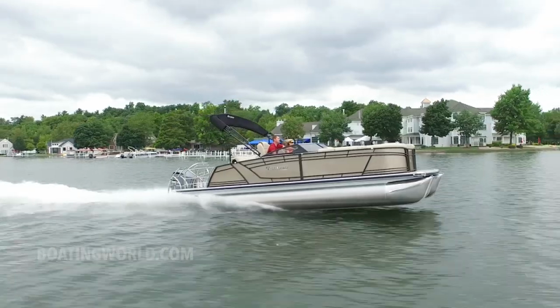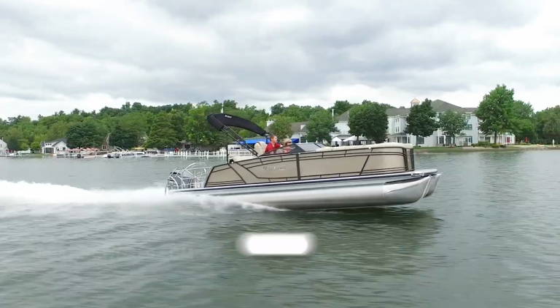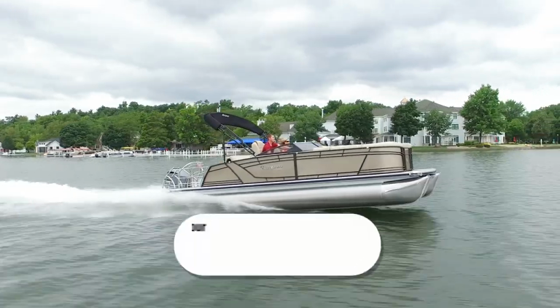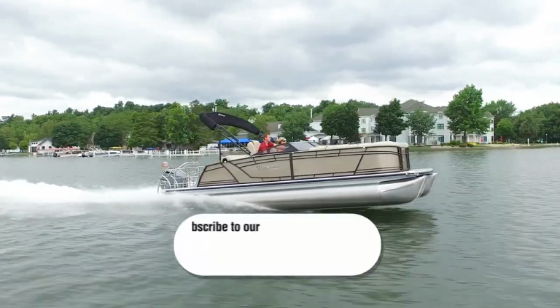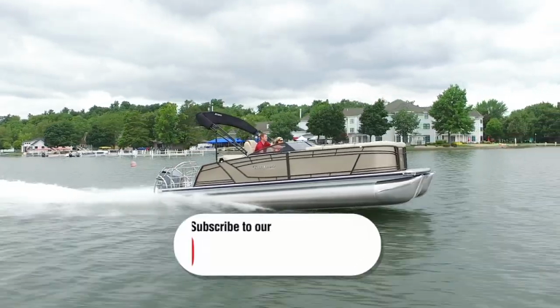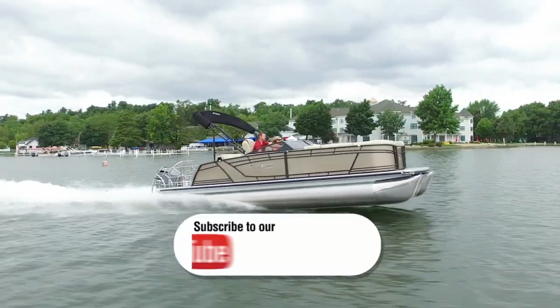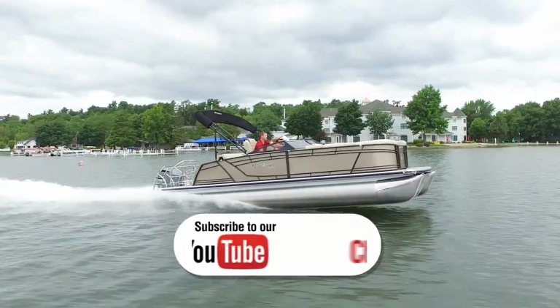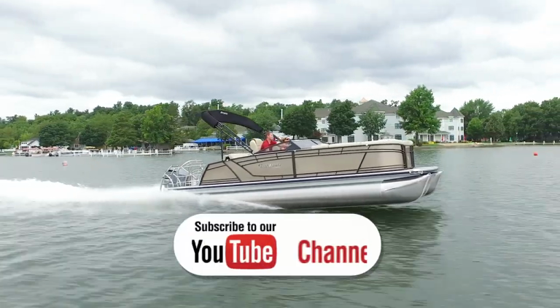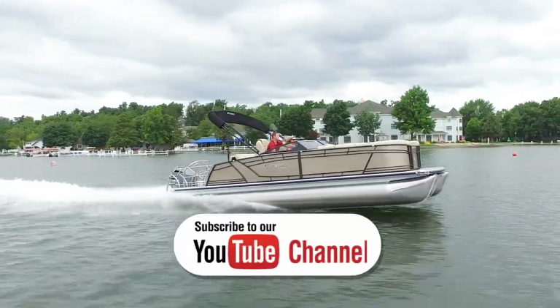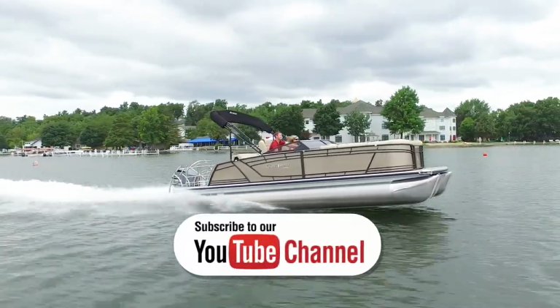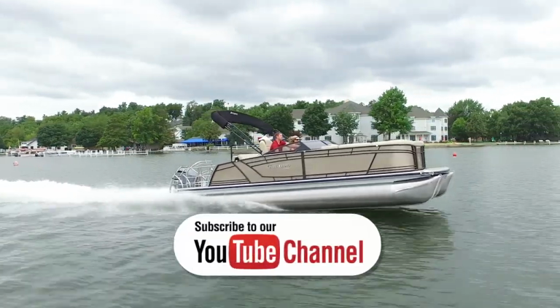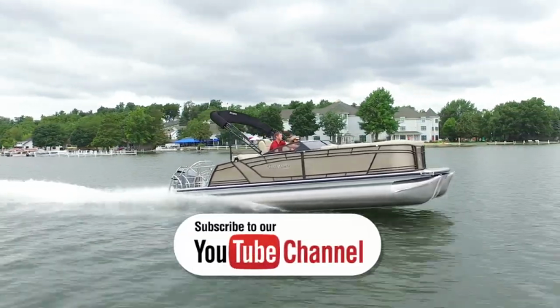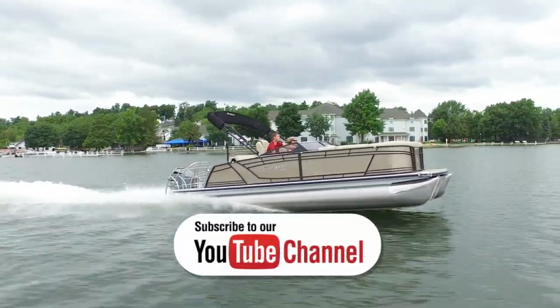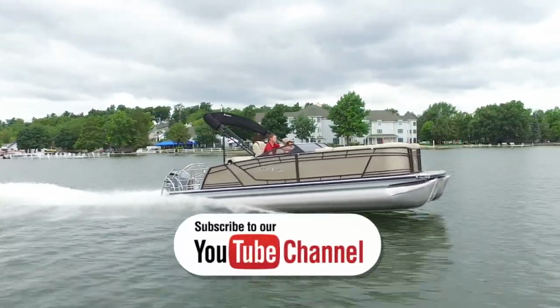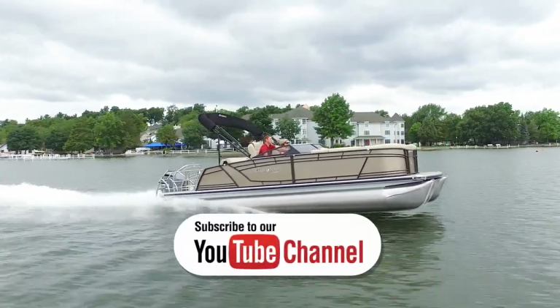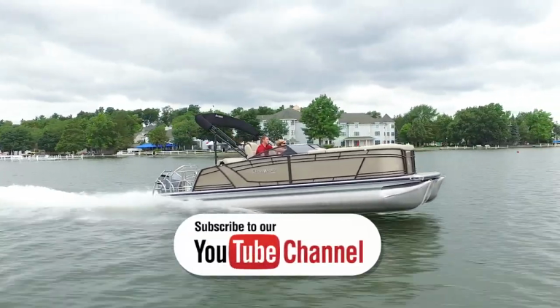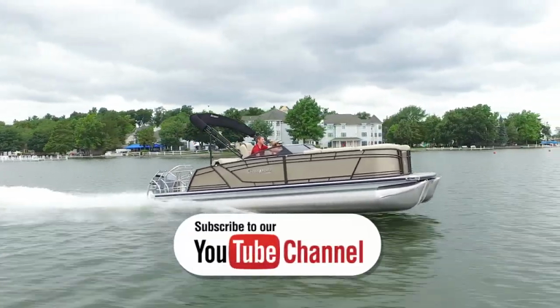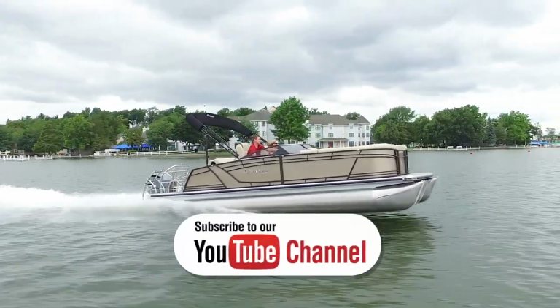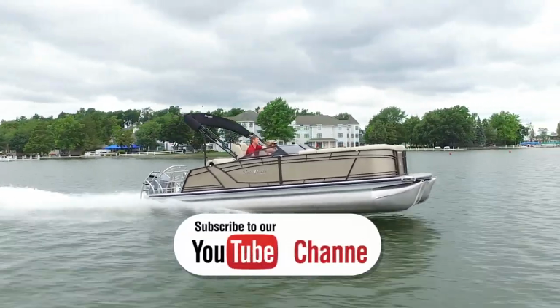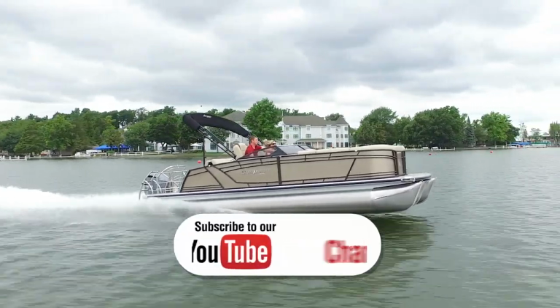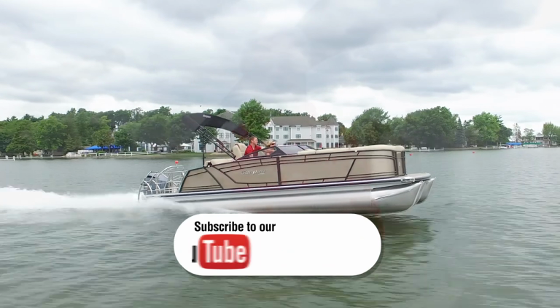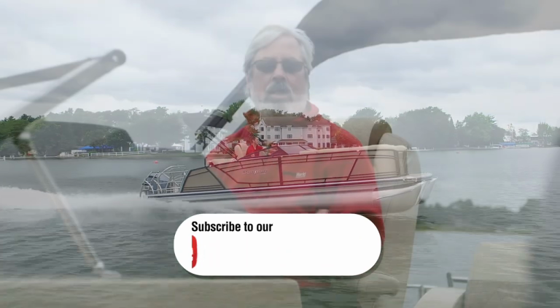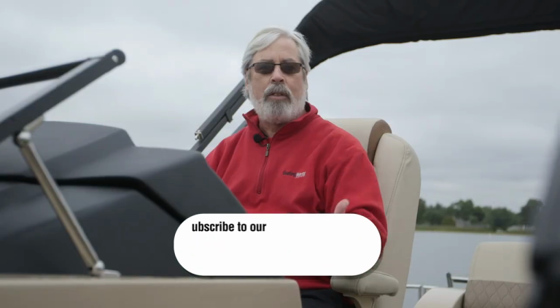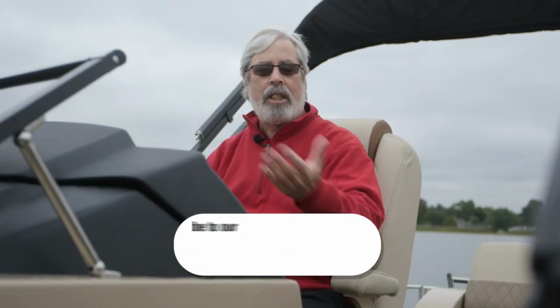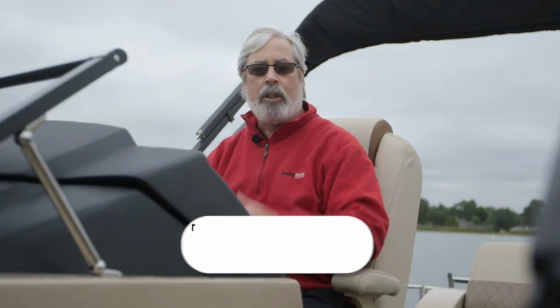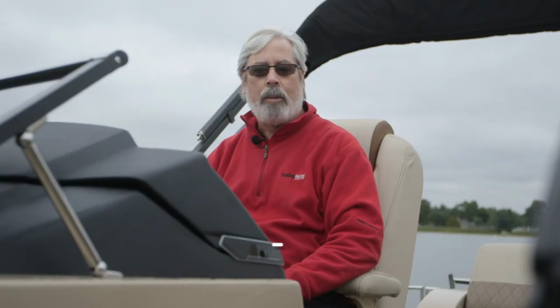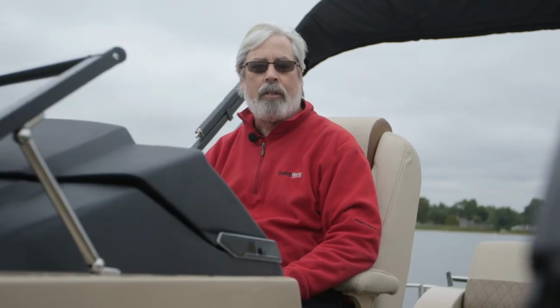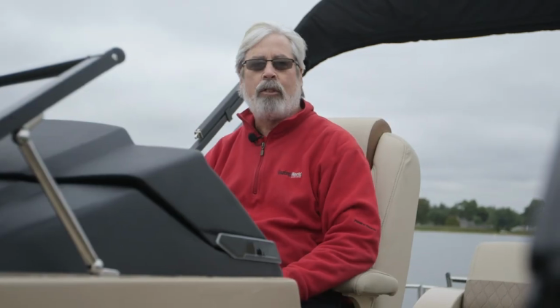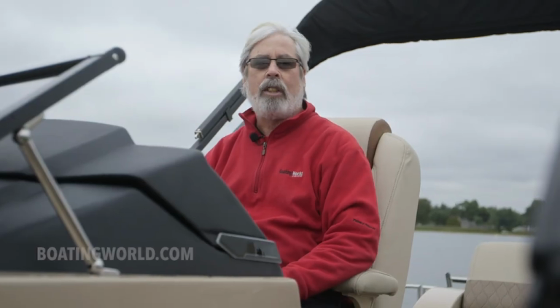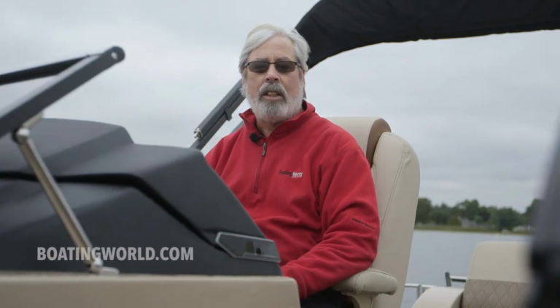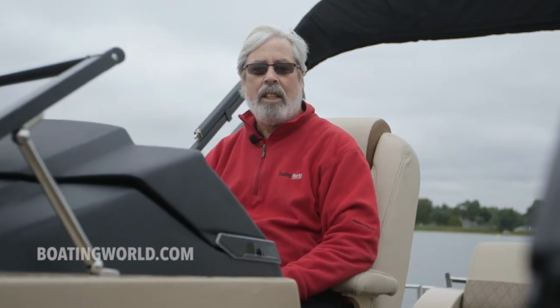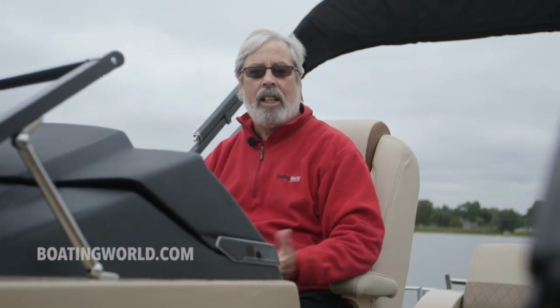If you like this video, make sure you subscribe to our Boating World YouTube channel. That way when we come up with a new video, you're going to be the first to see it.